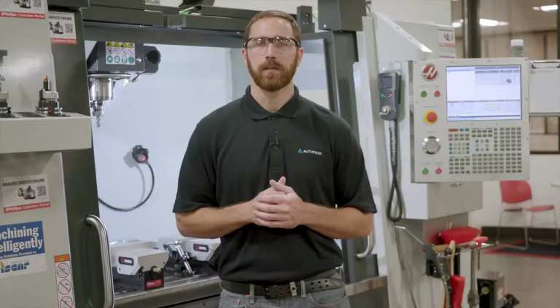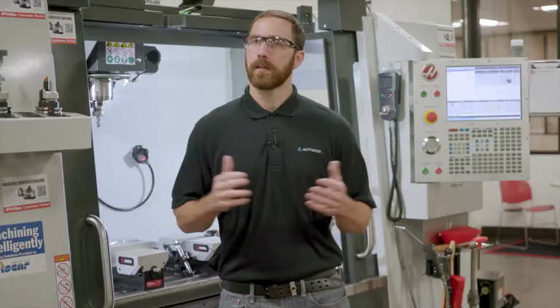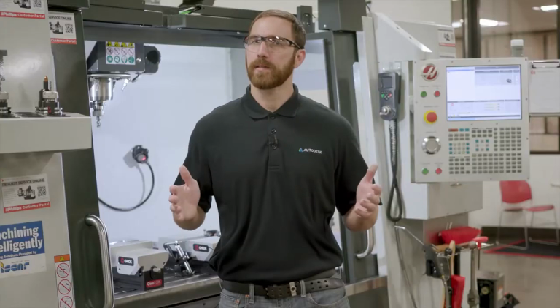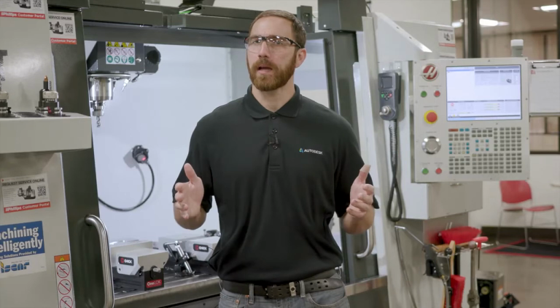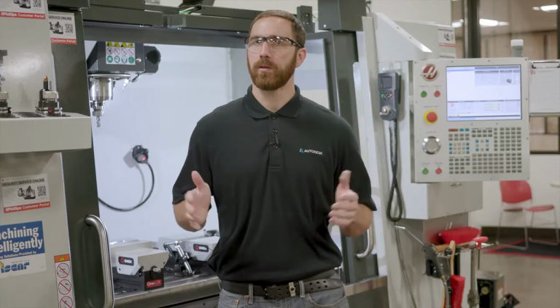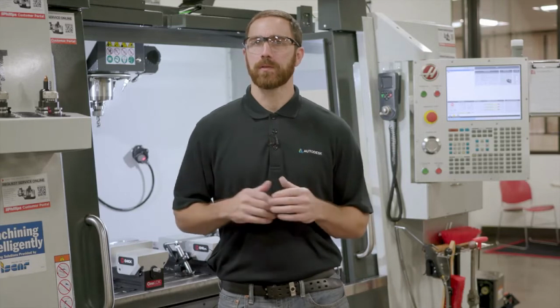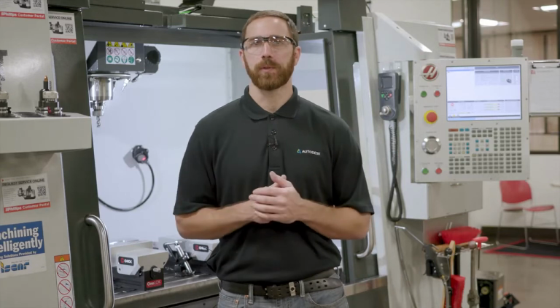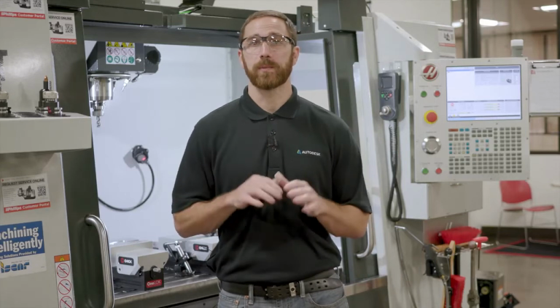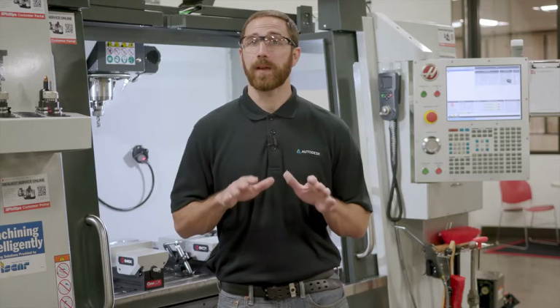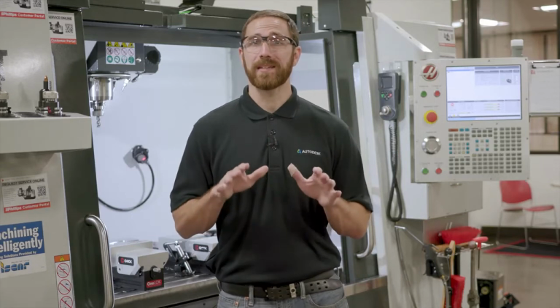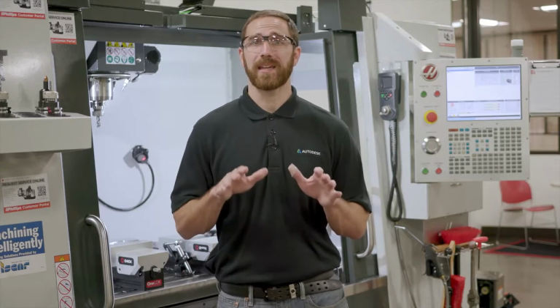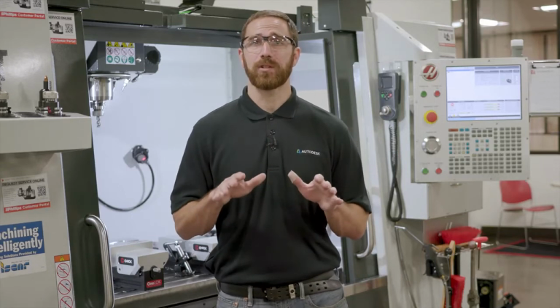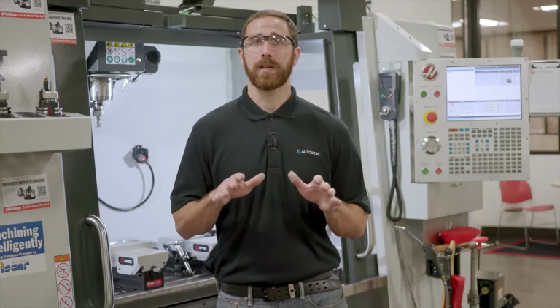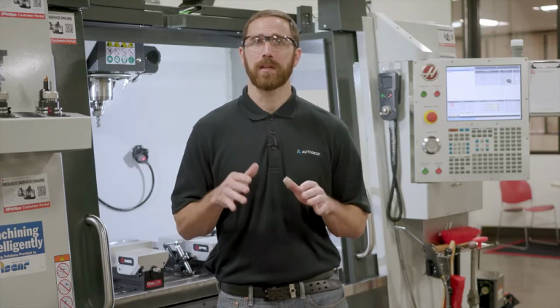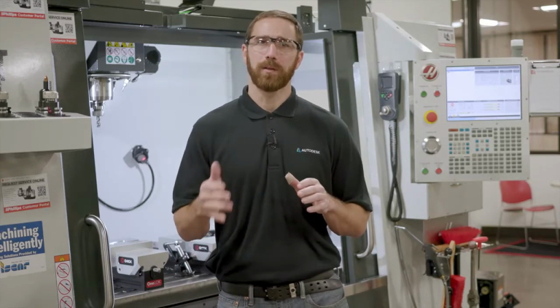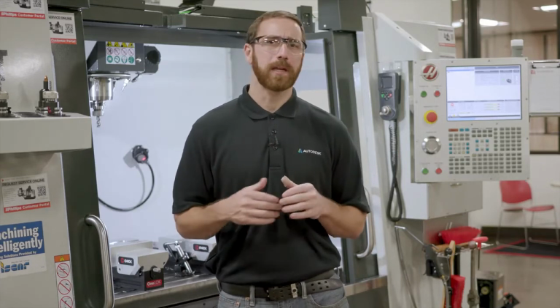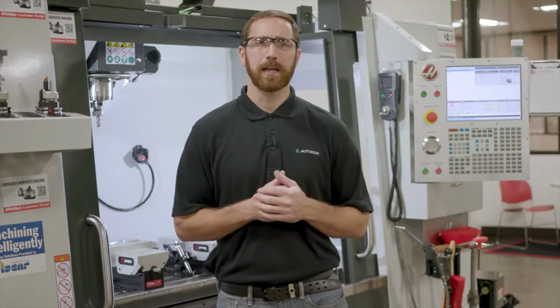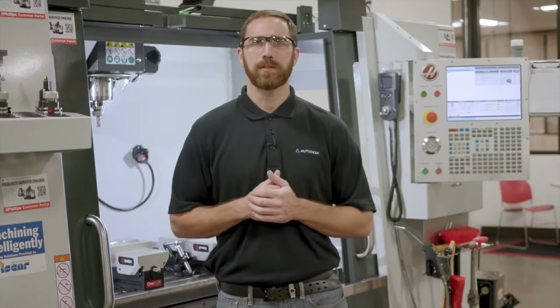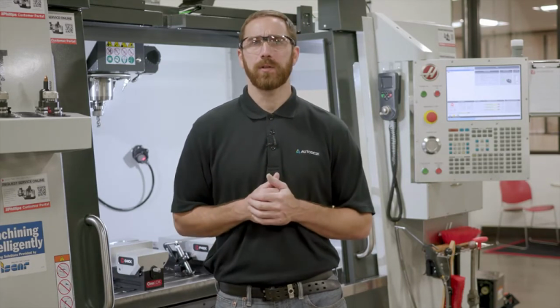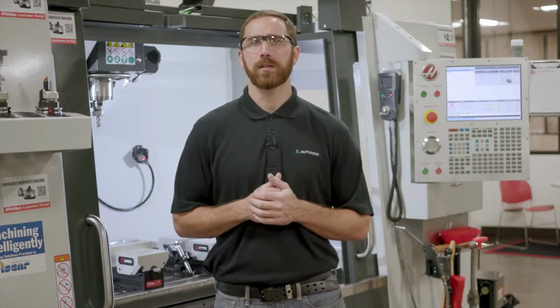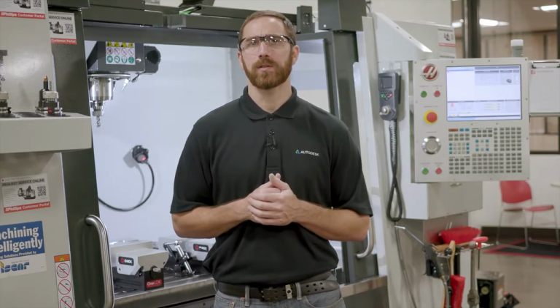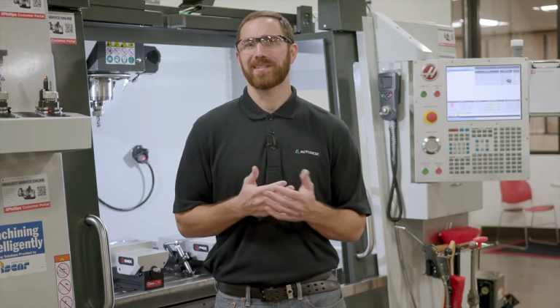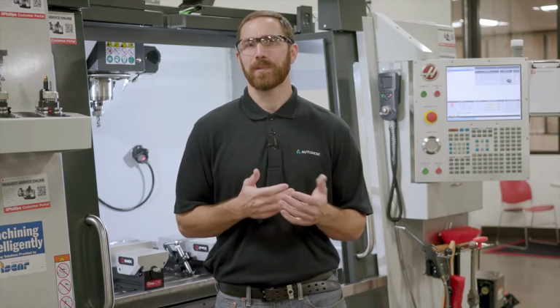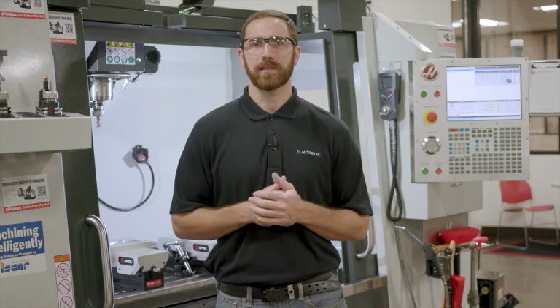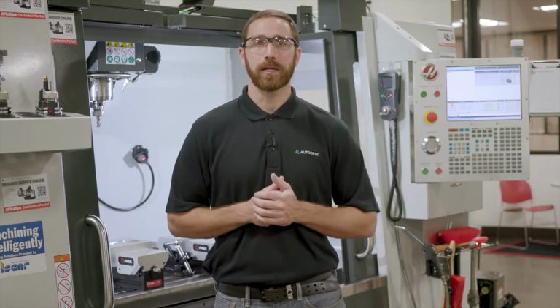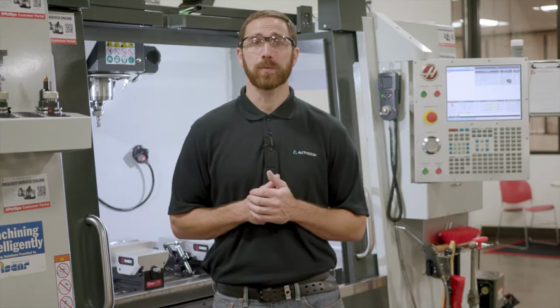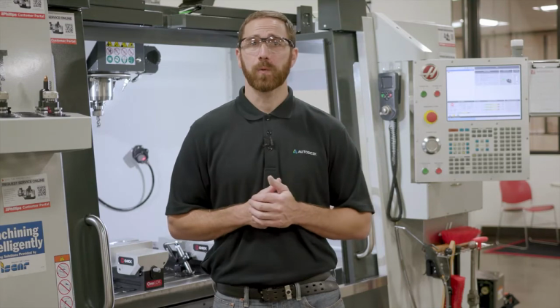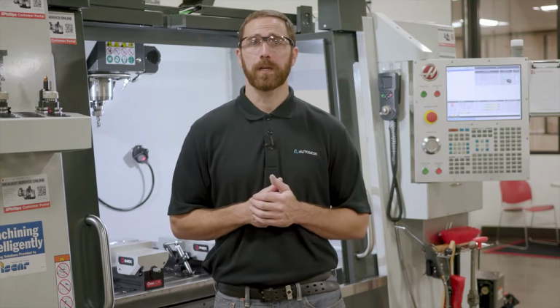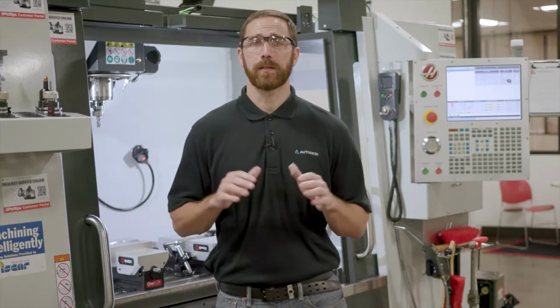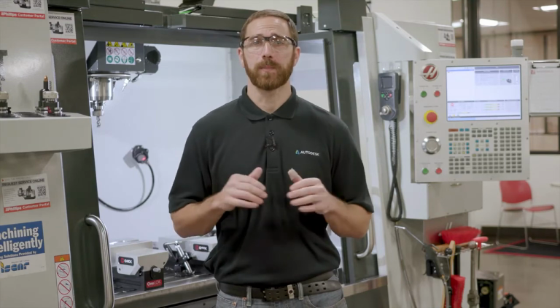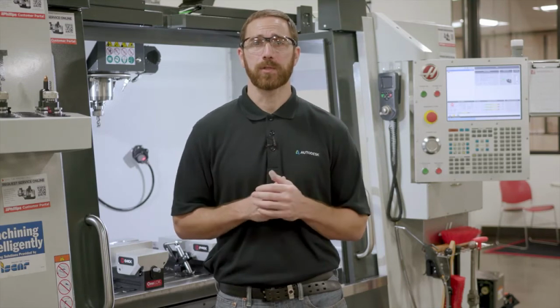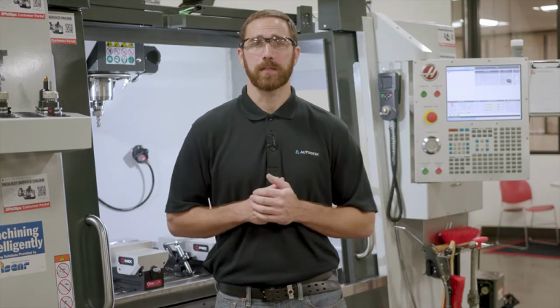Now this is by no means a replacement for any safety training, but a guide so you can understand some considerations when working around these big machines.